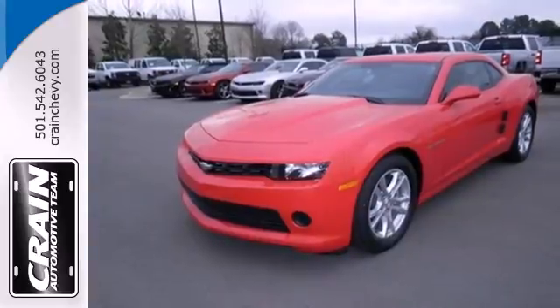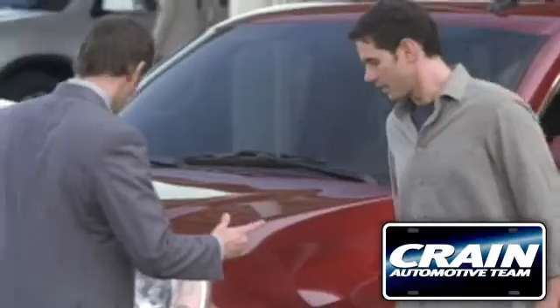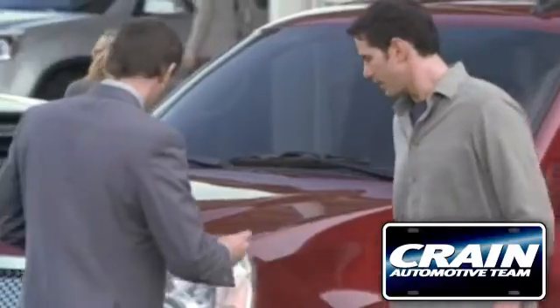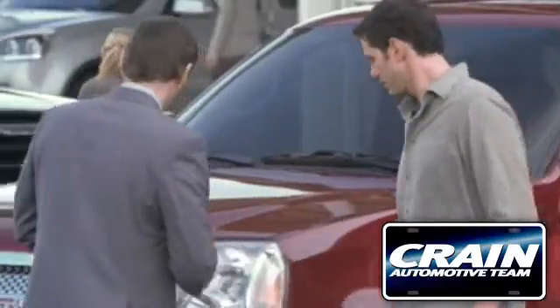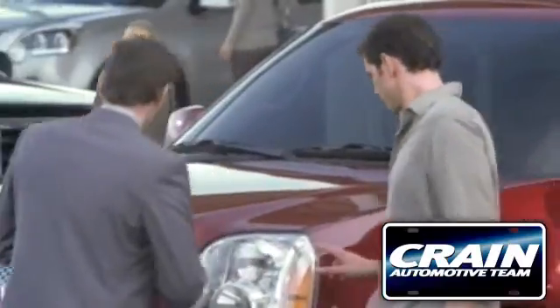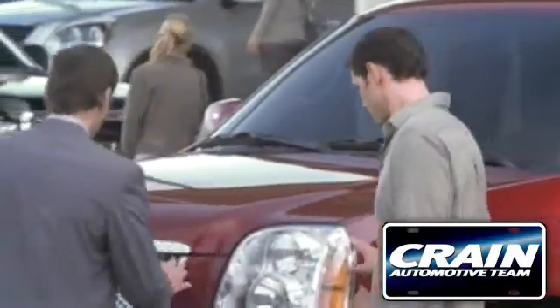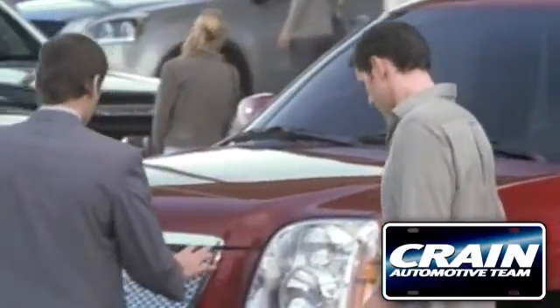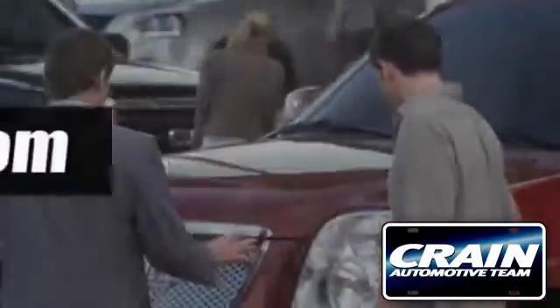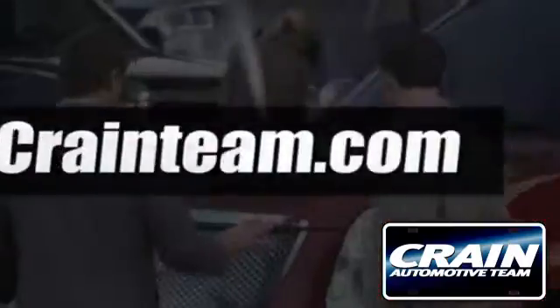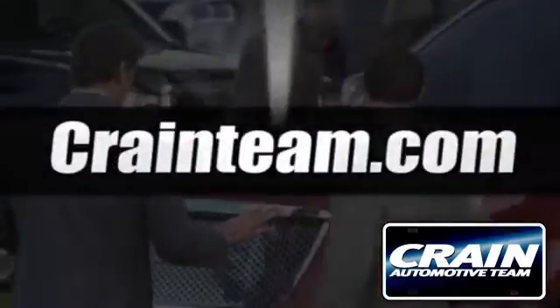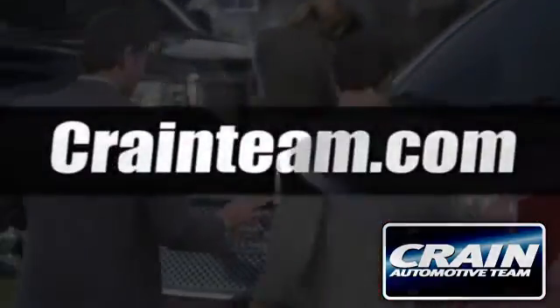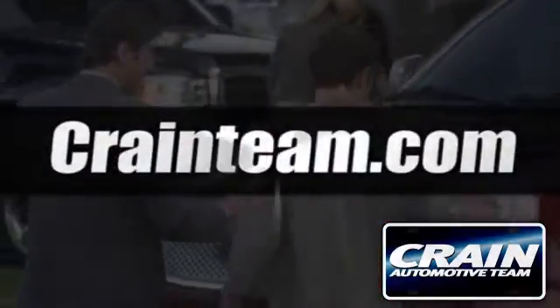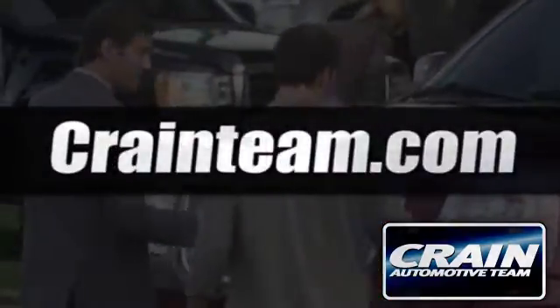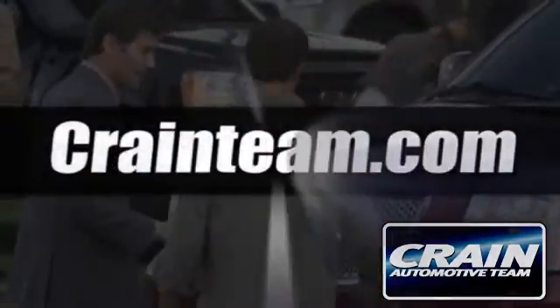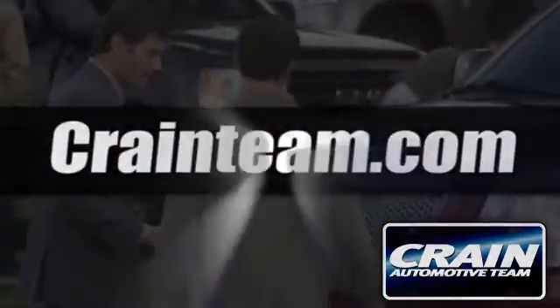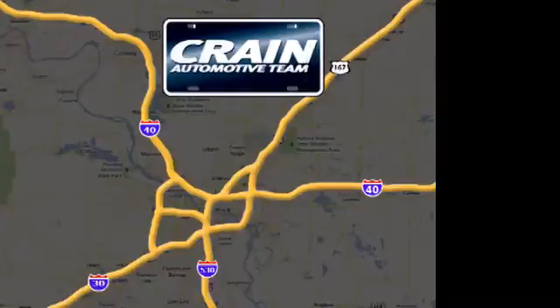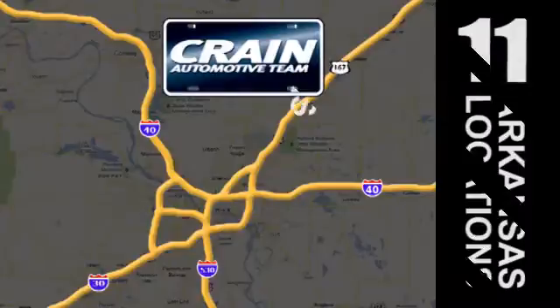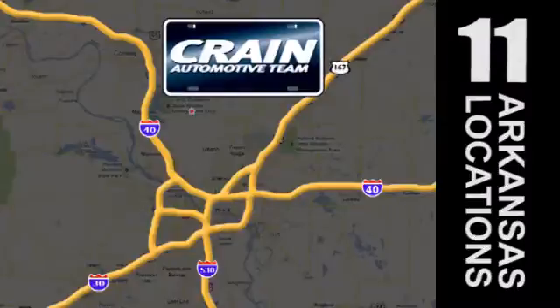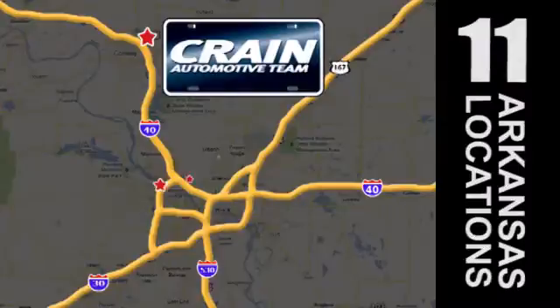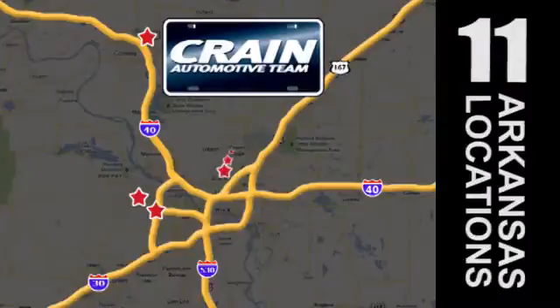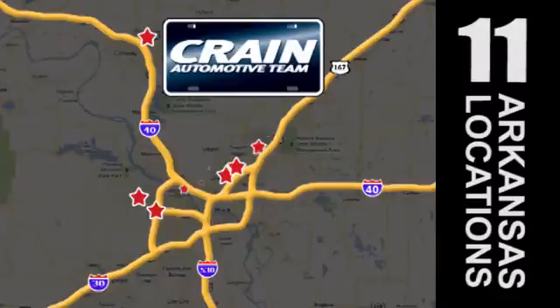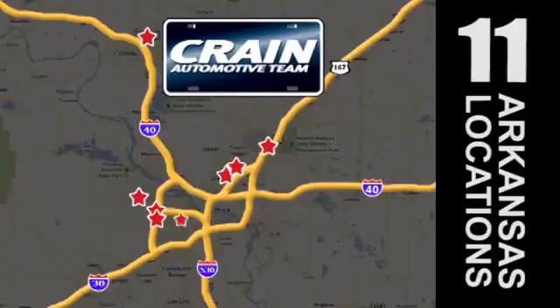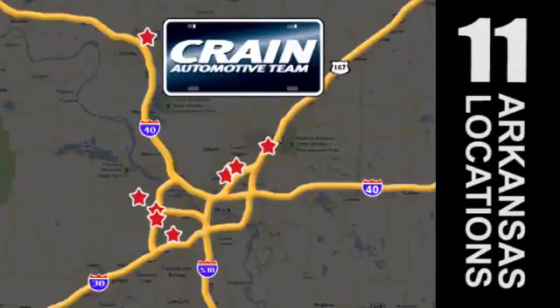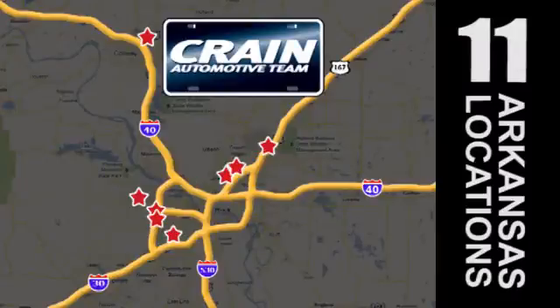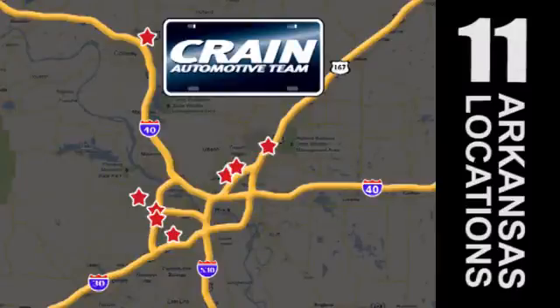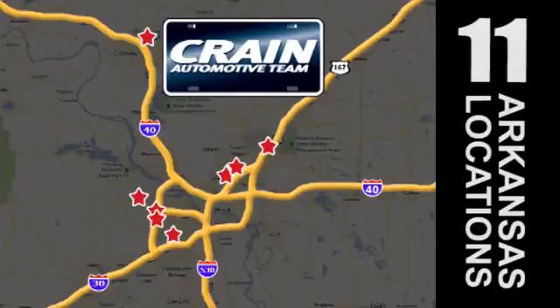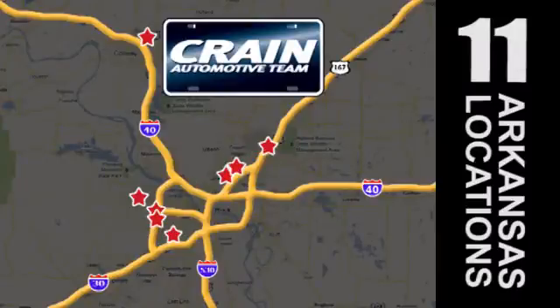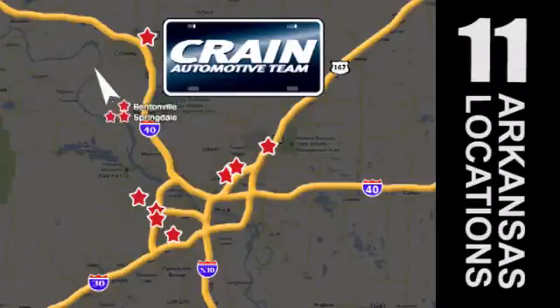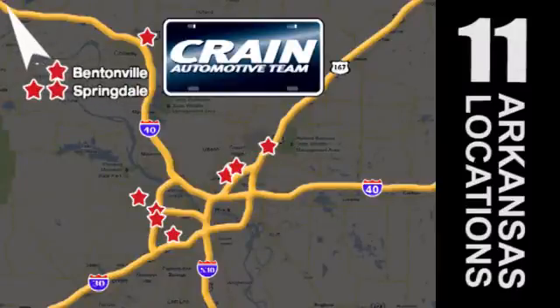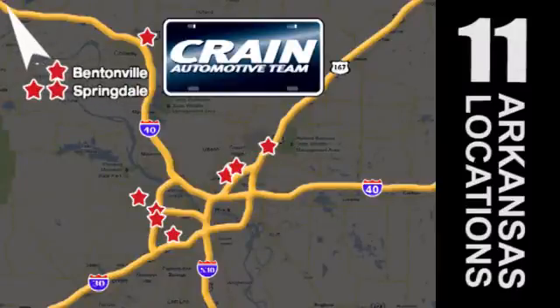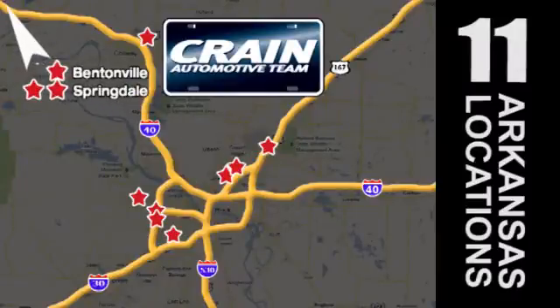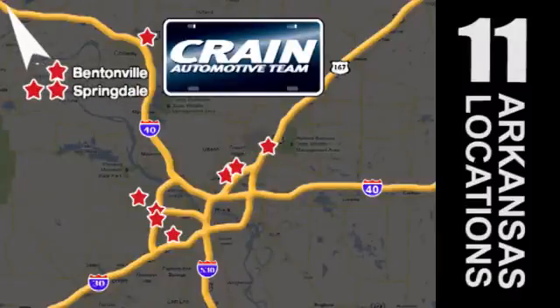Visit us anytime at Craneteam.com. Craneteam's got em!